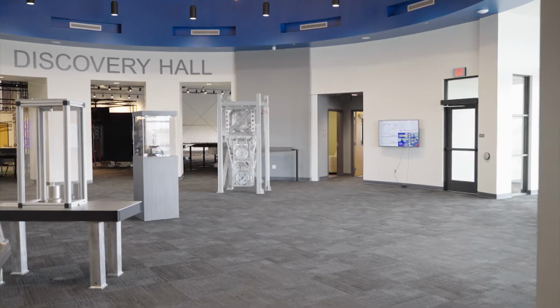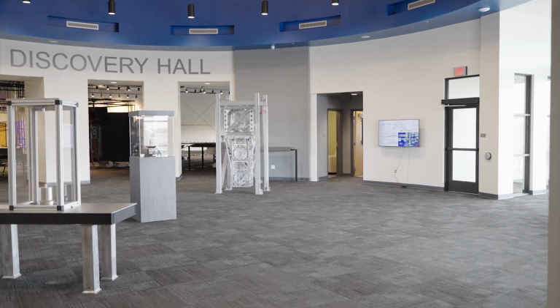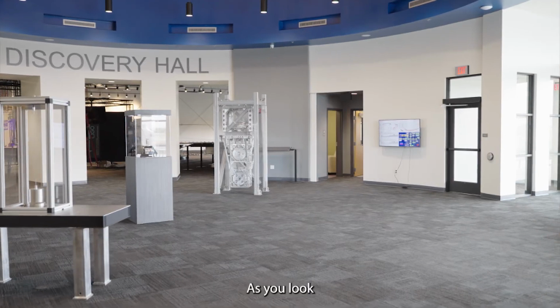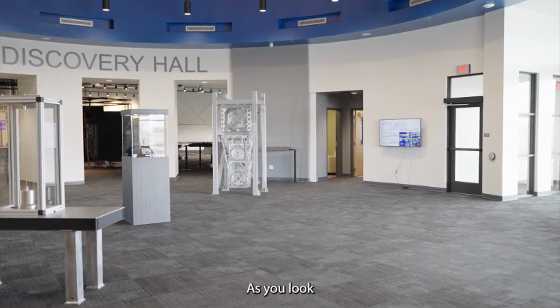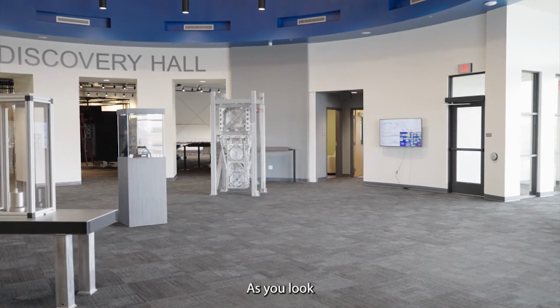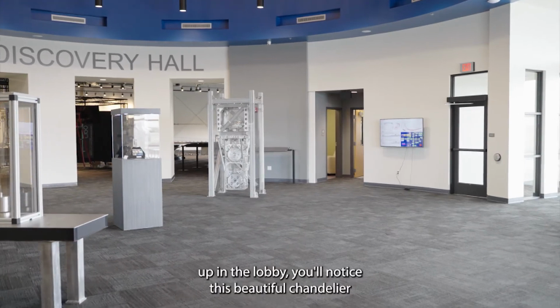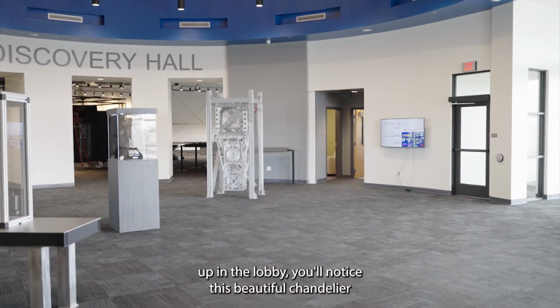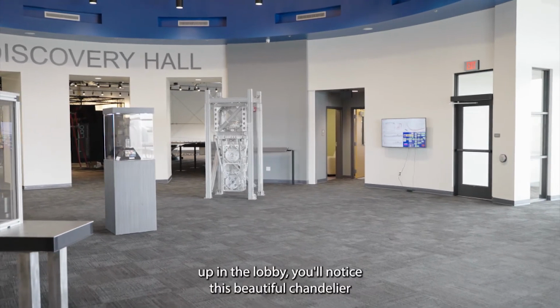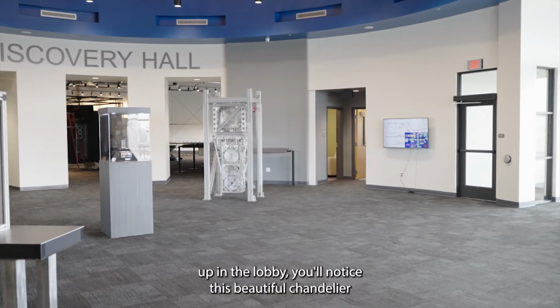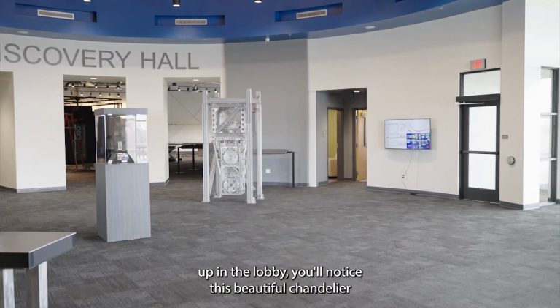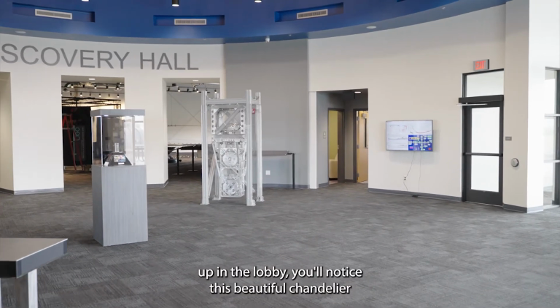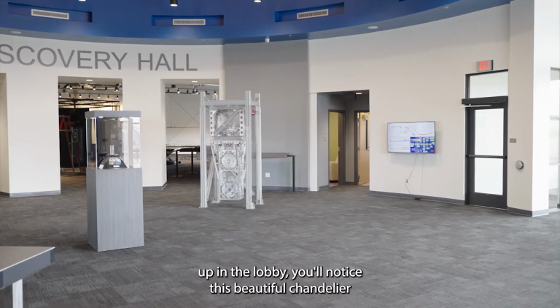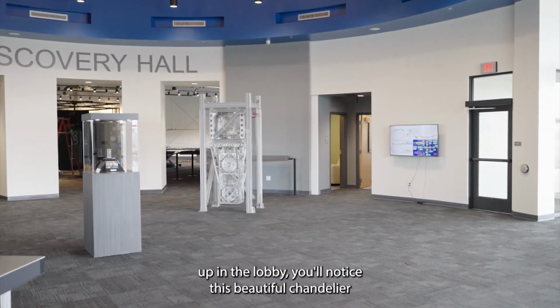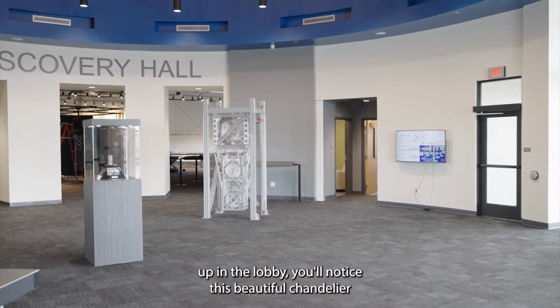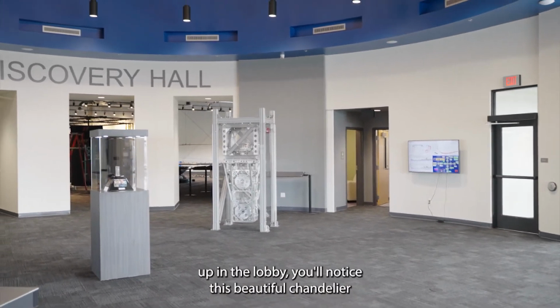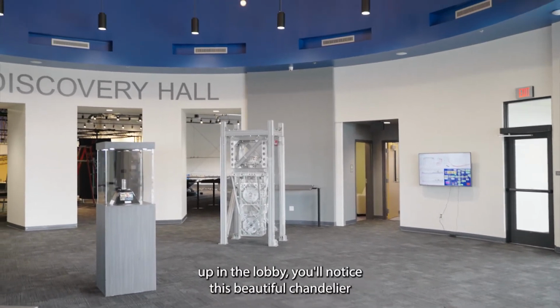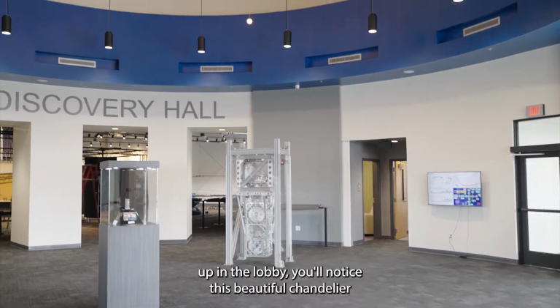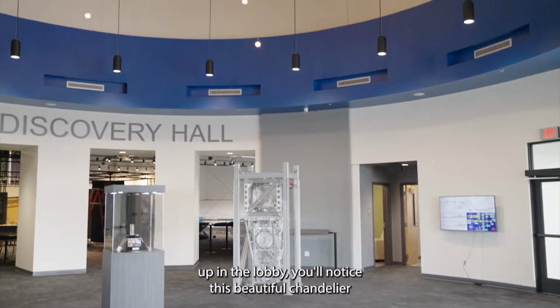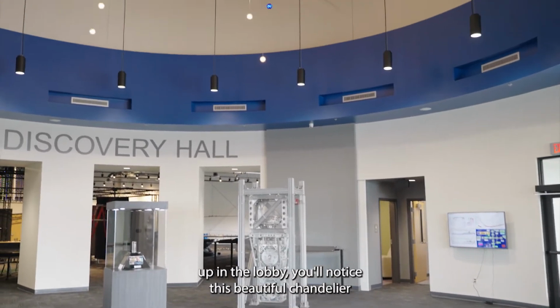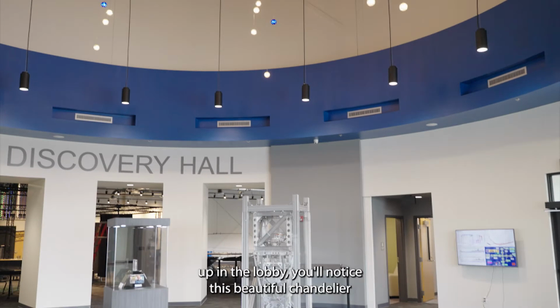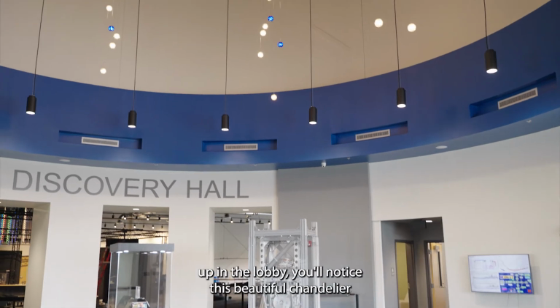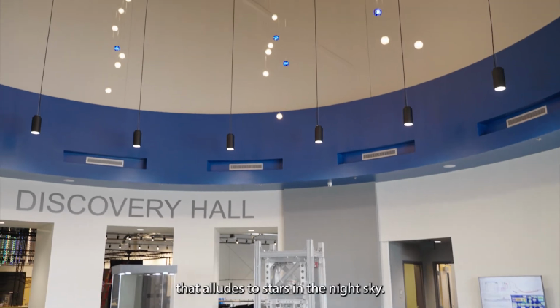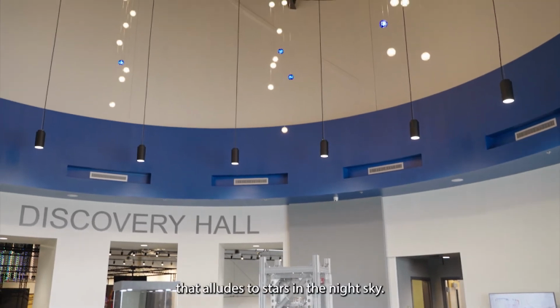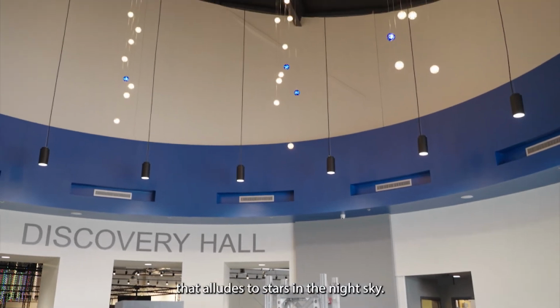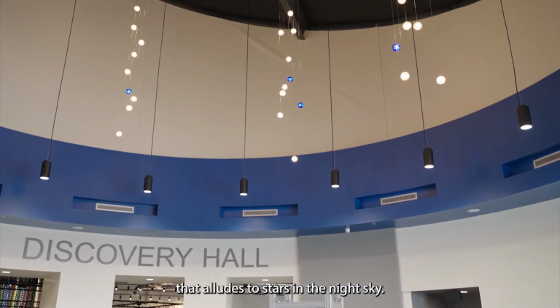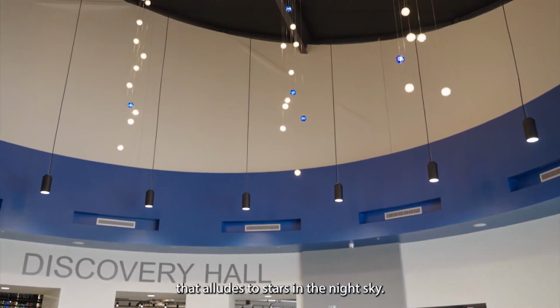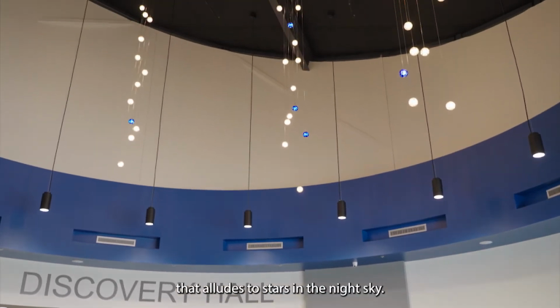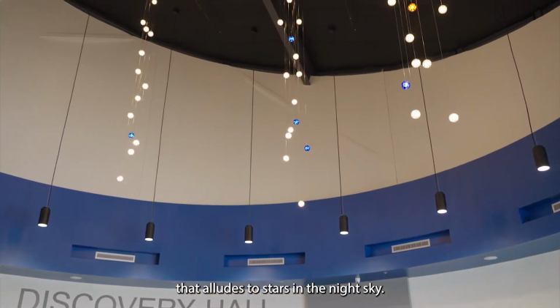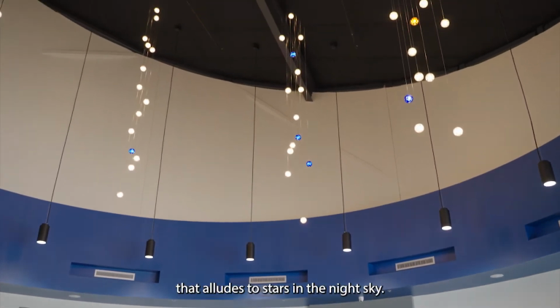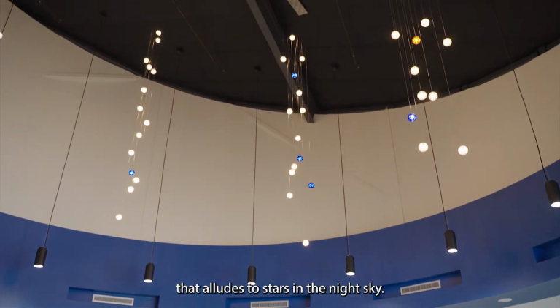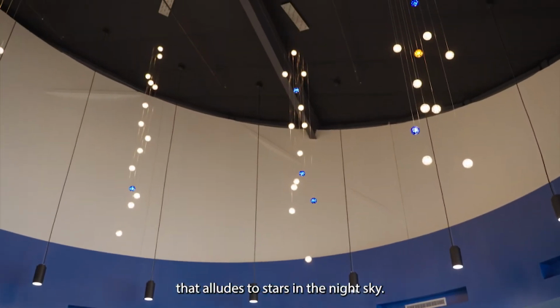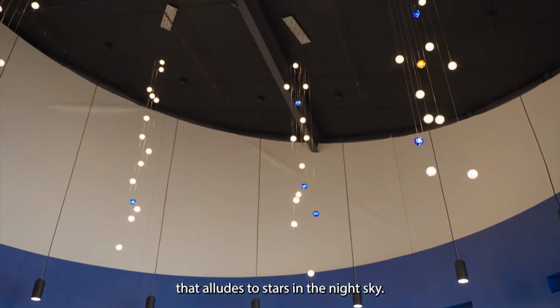As you look up in the lobby, you'll notice this beautiful chandelier that alludes to stars in the night sky.